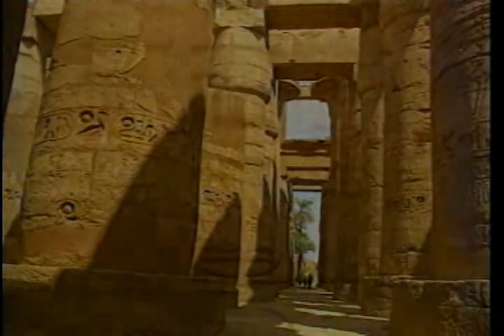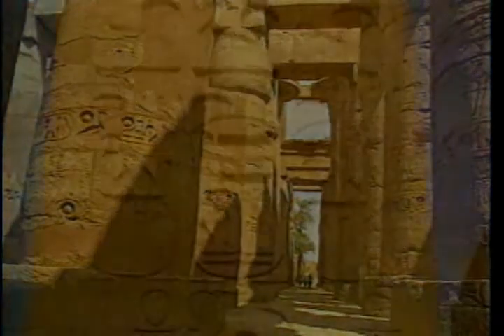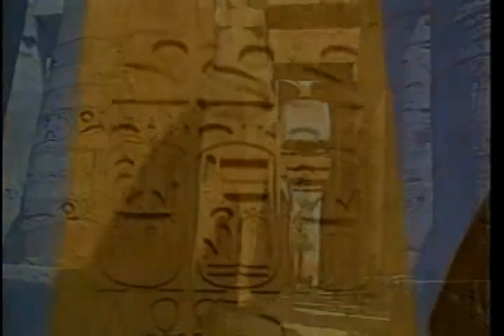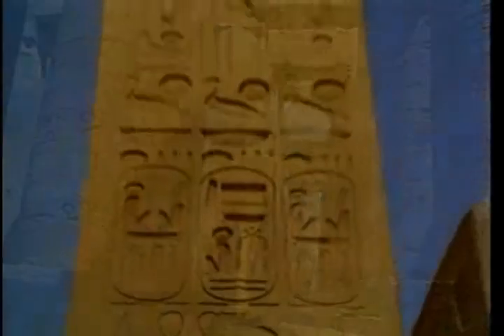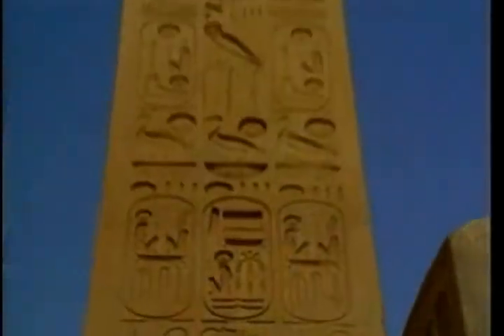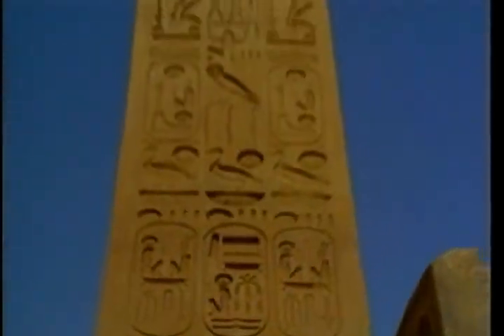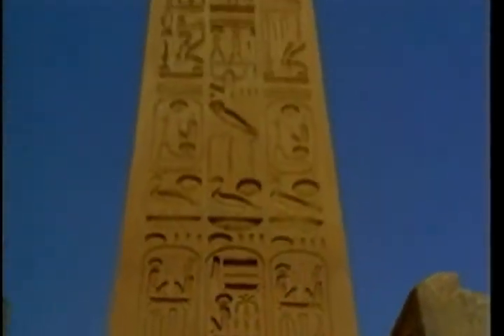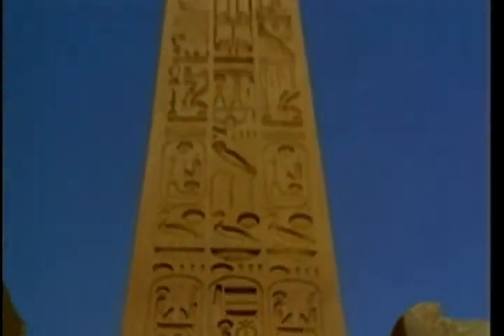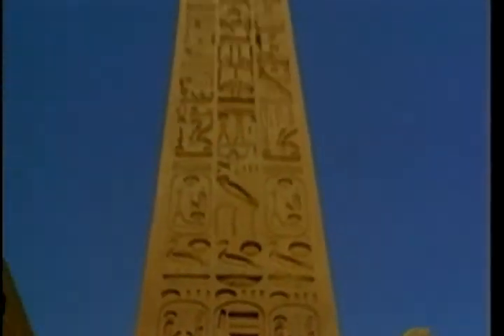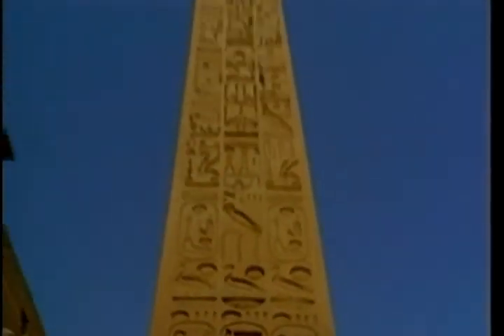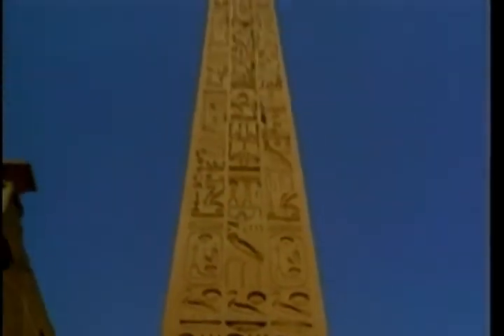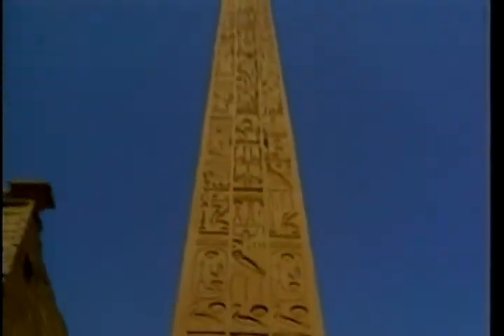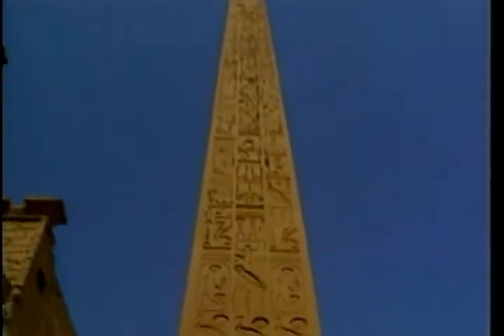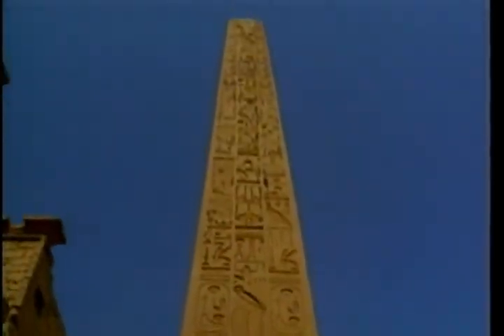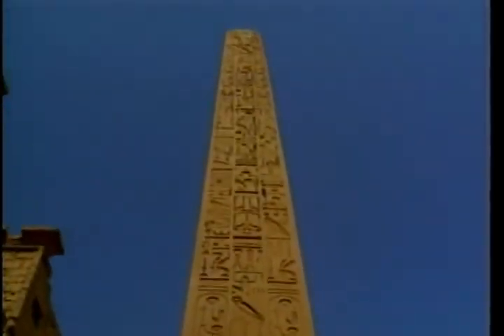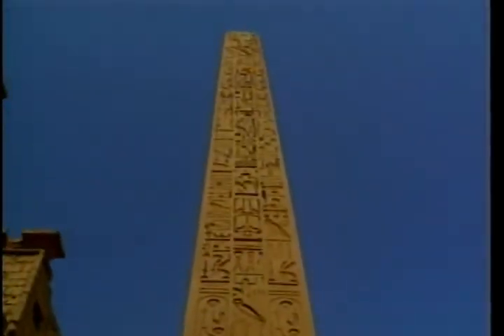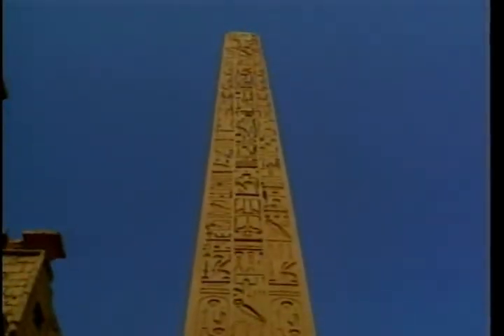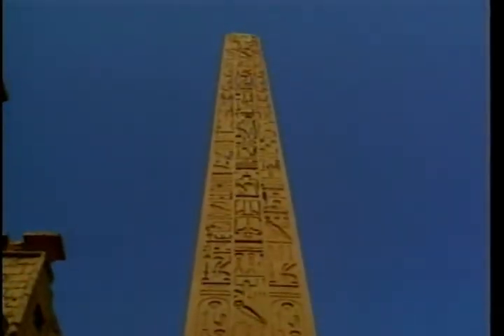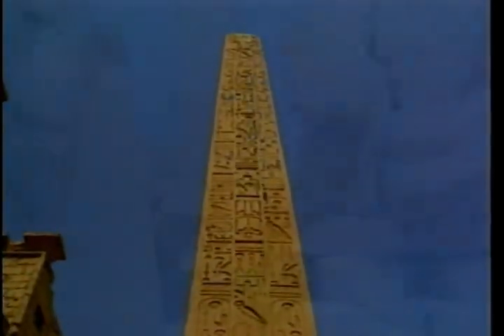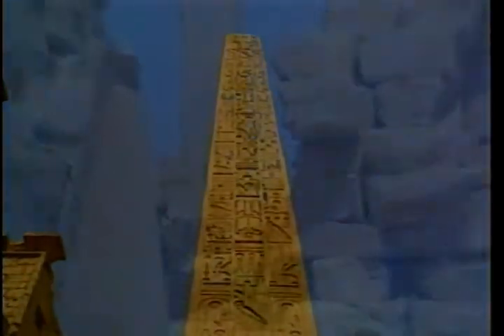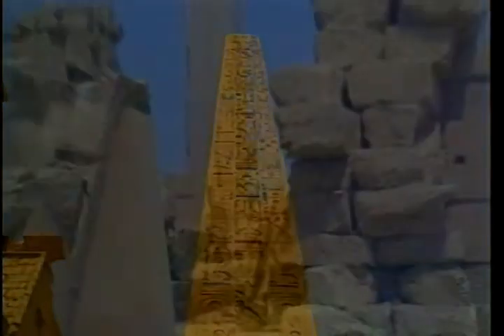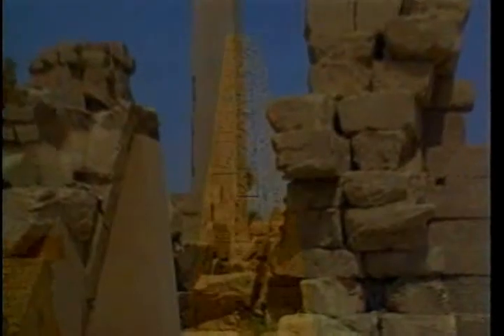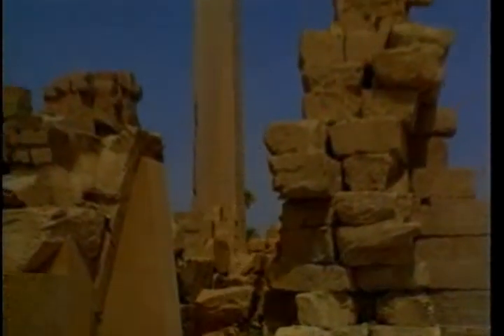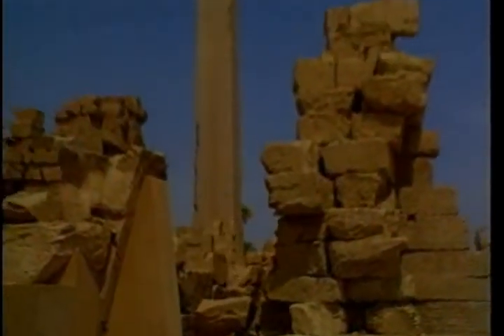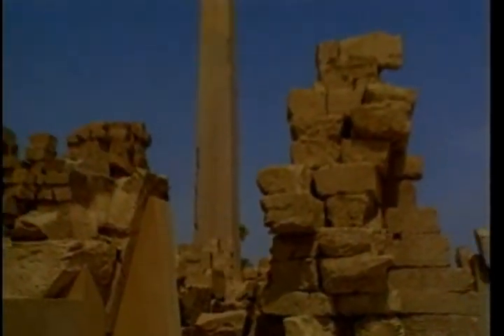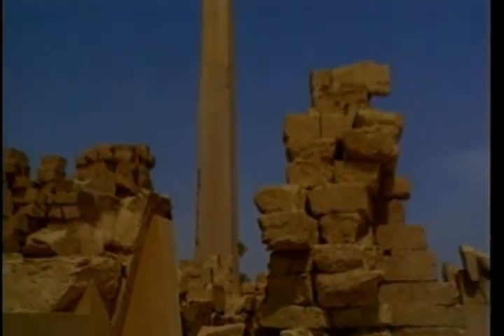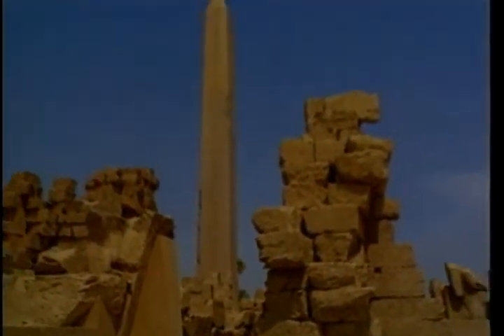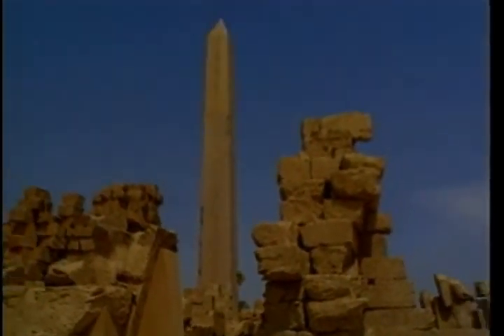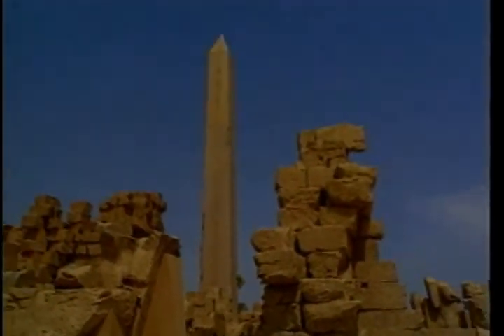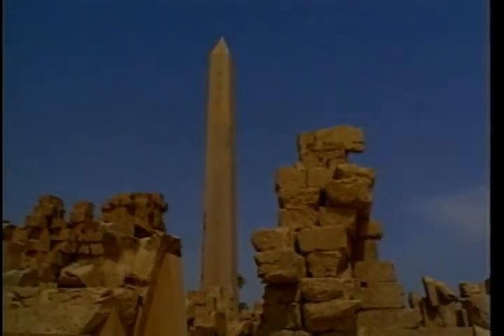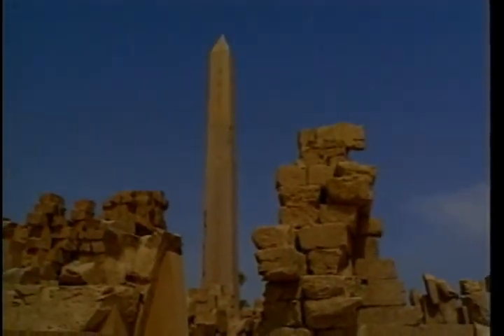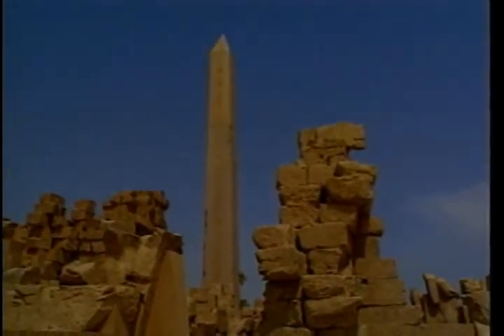And above Karnak, above Luxor, the obelisks stand high to witness the glory of ancient Egypt.